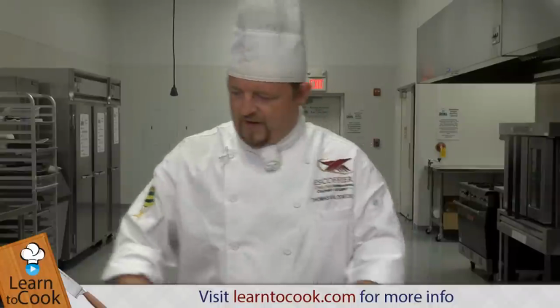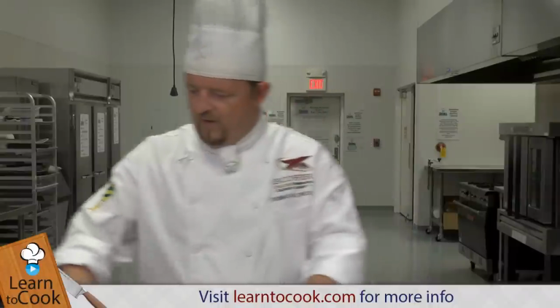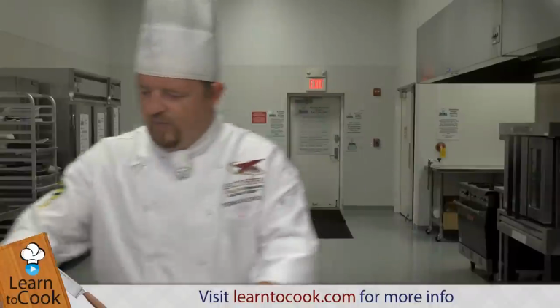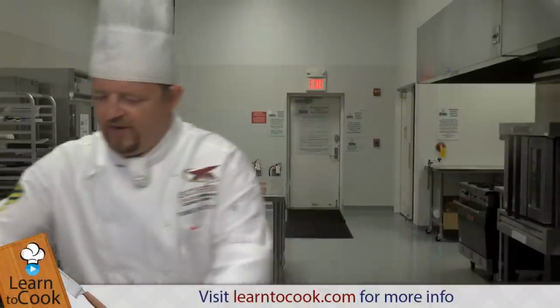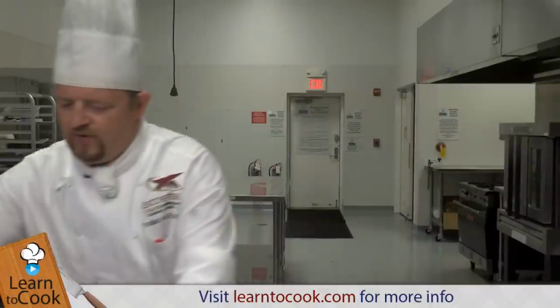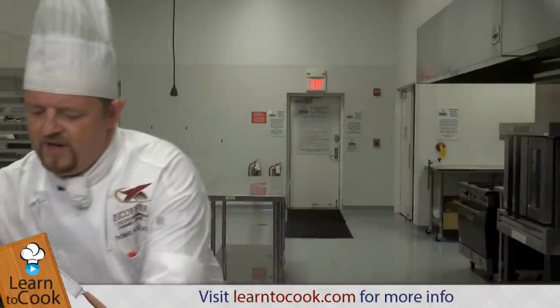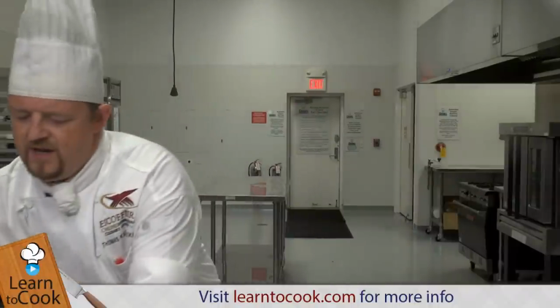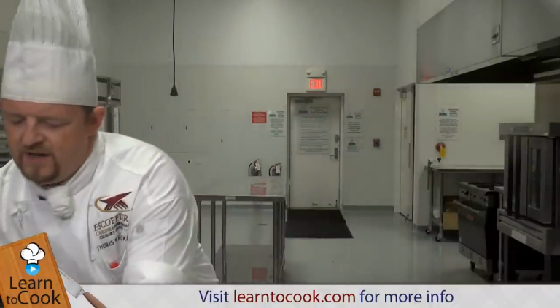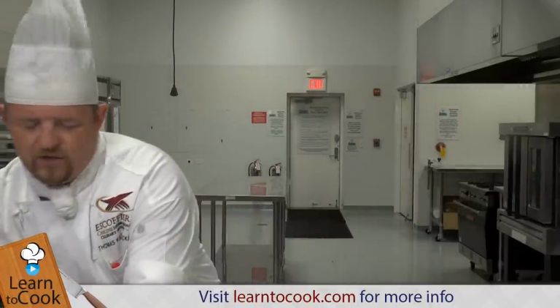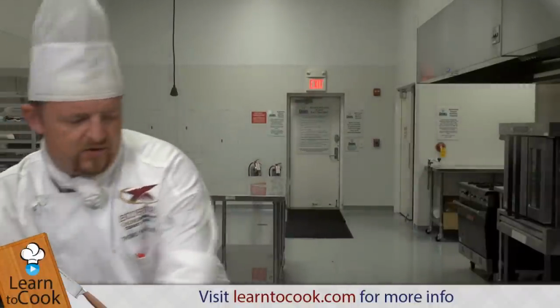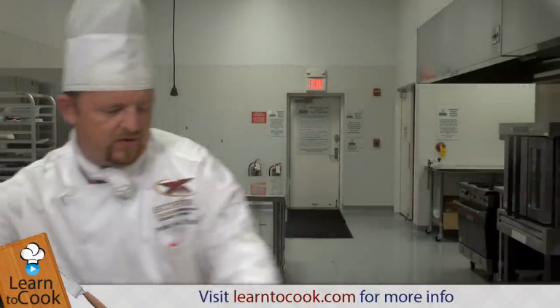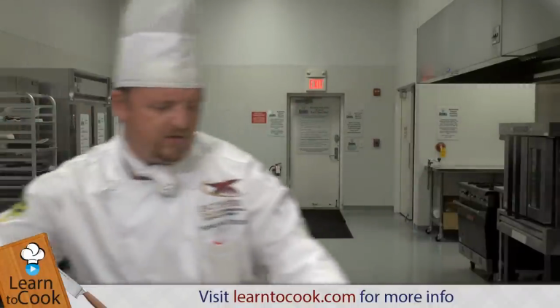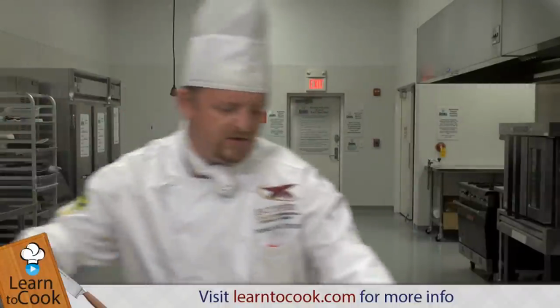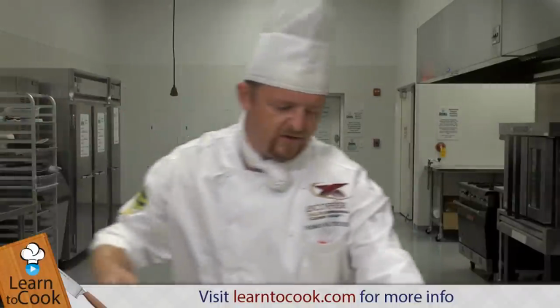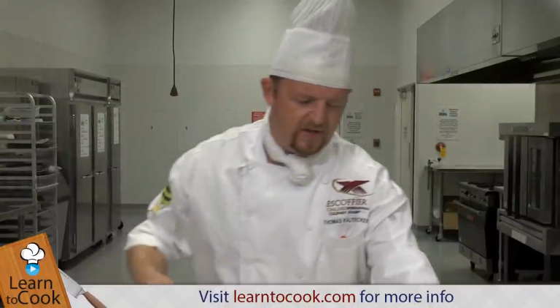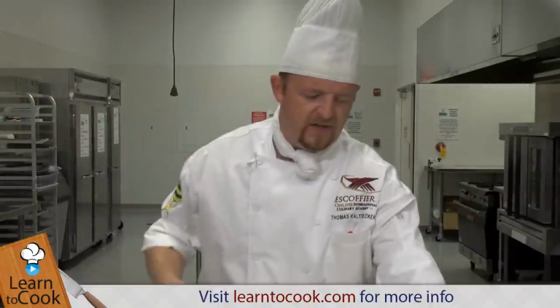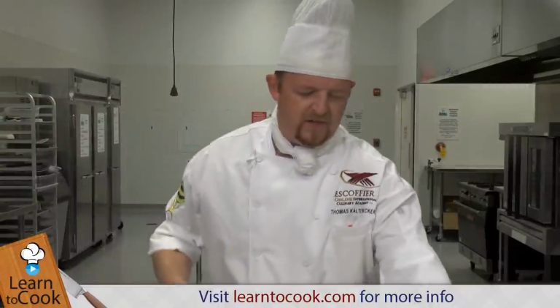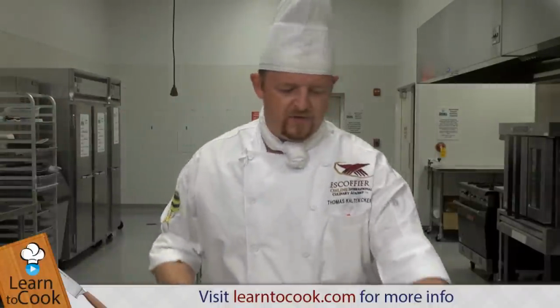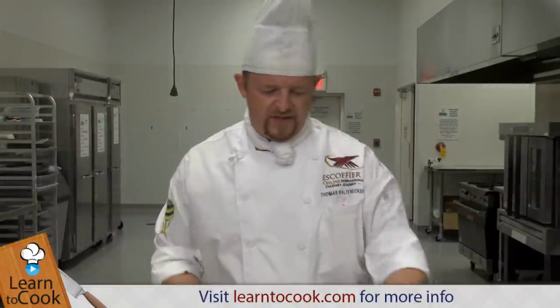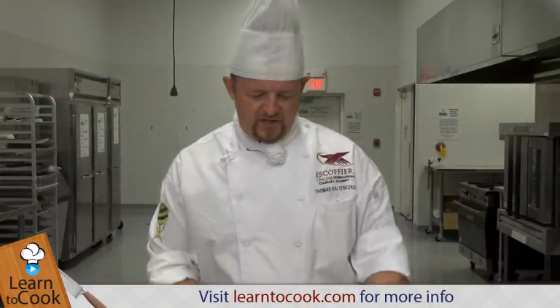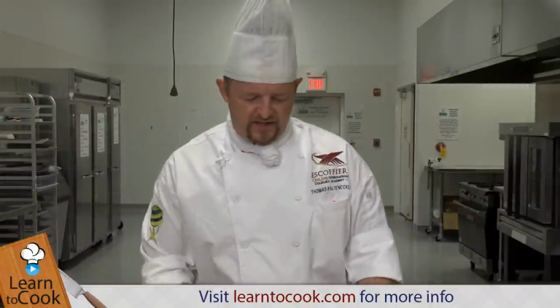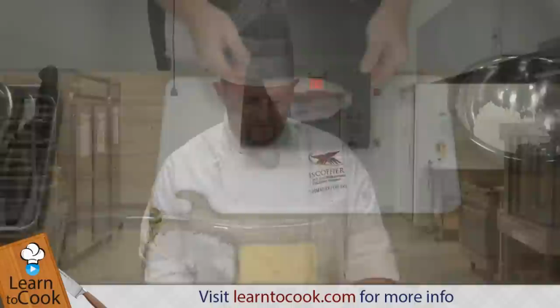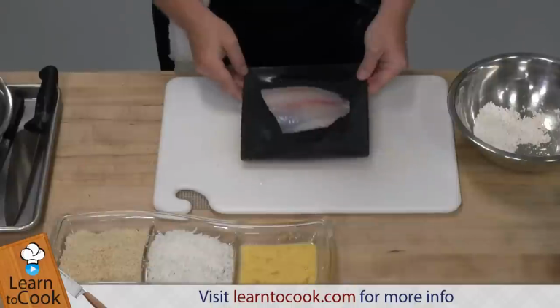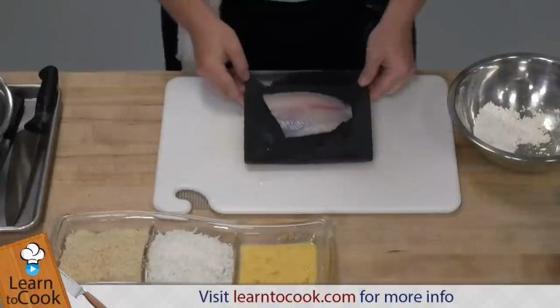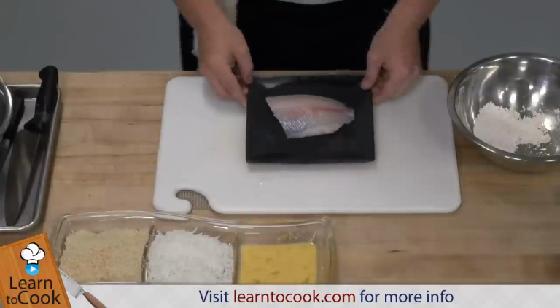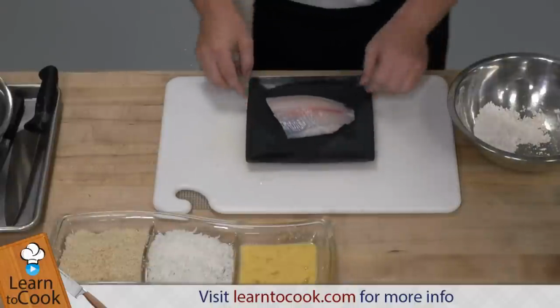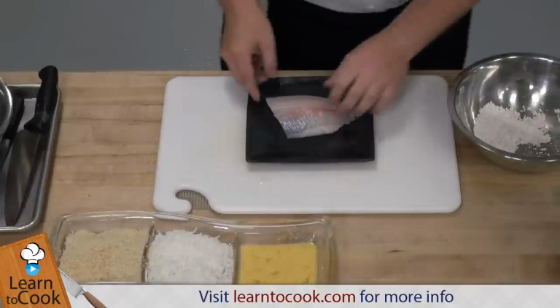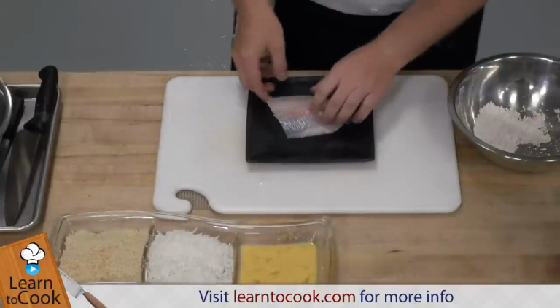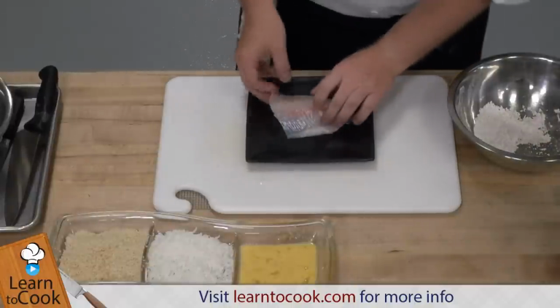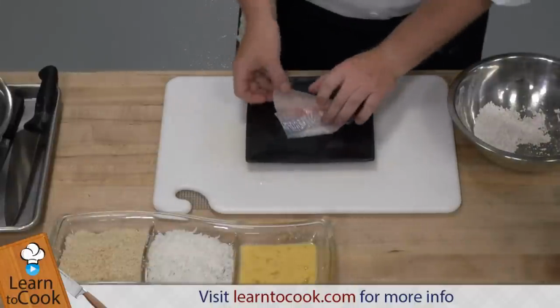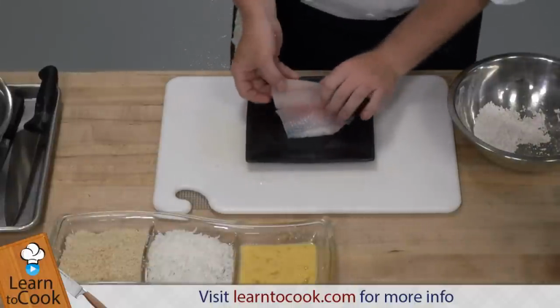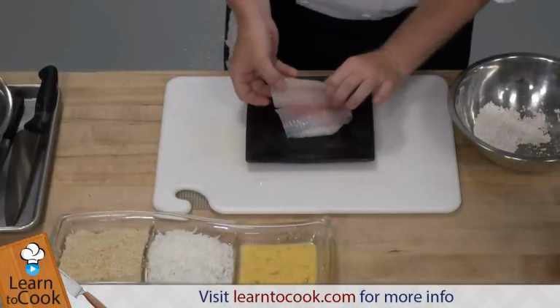That means you can actually season it with a lot of different options. When you go to the grocery store, you can actually get the fillets, and this is actually how they look like.